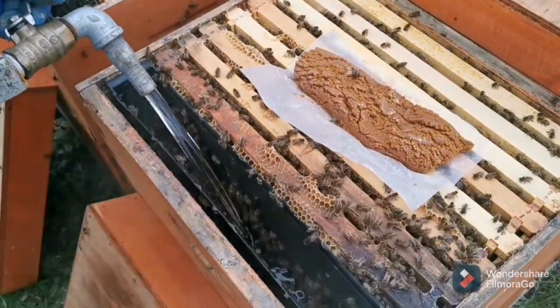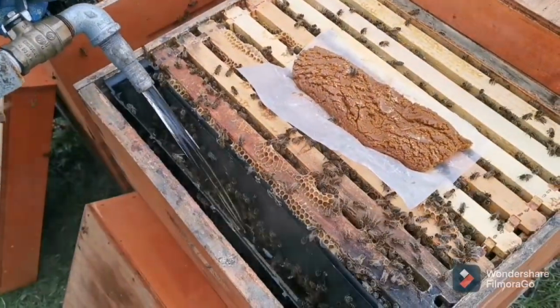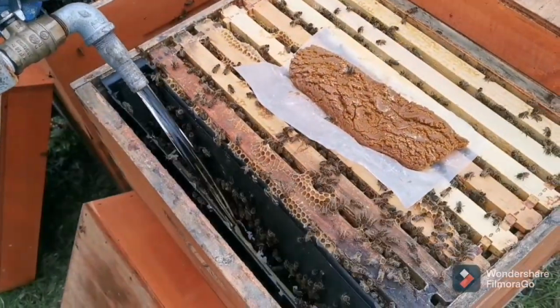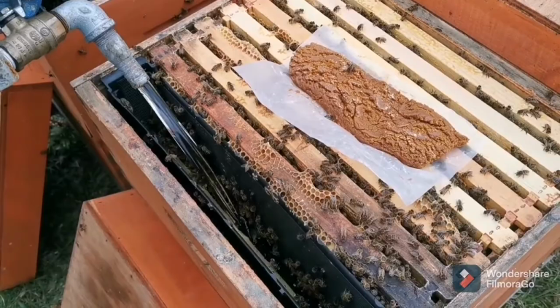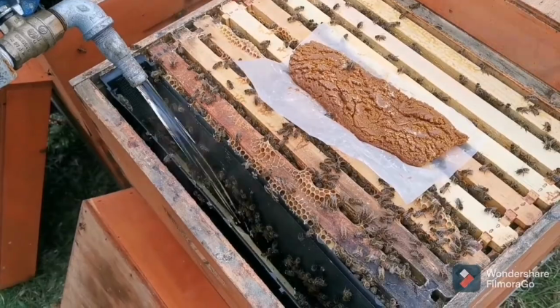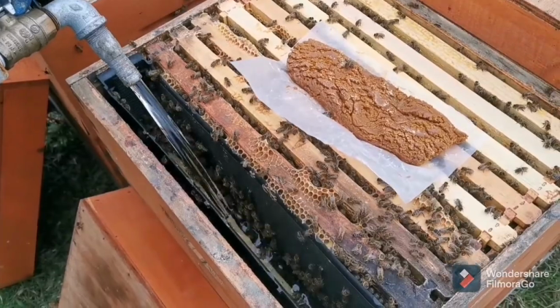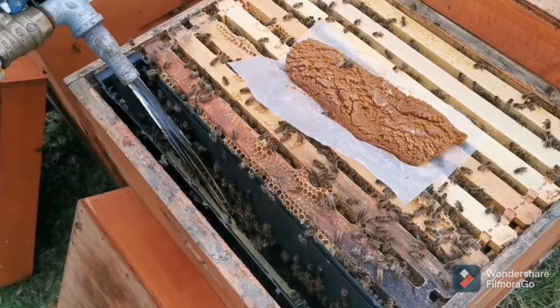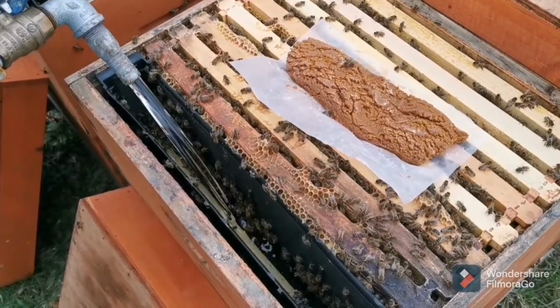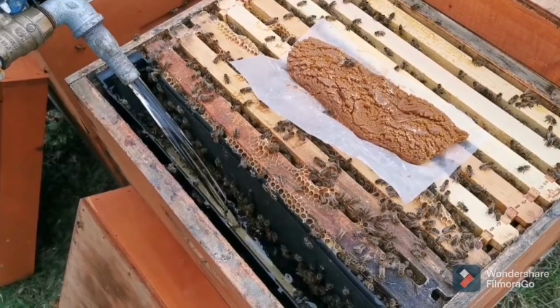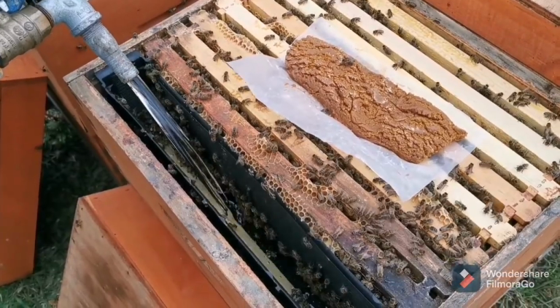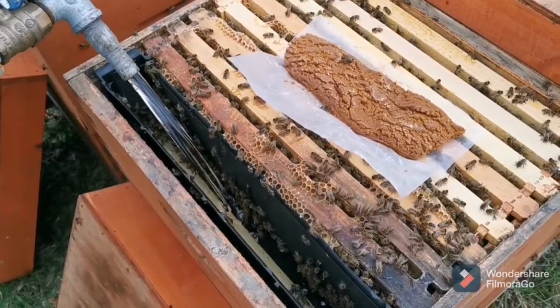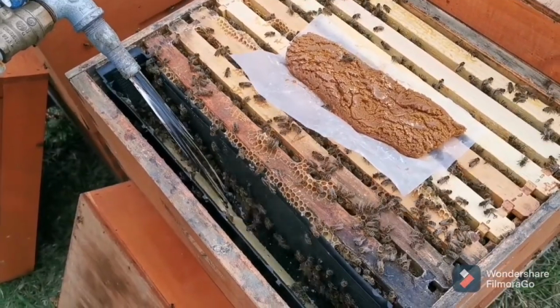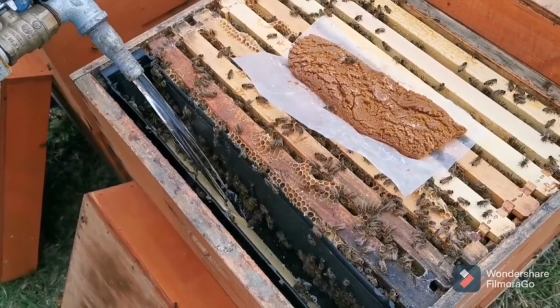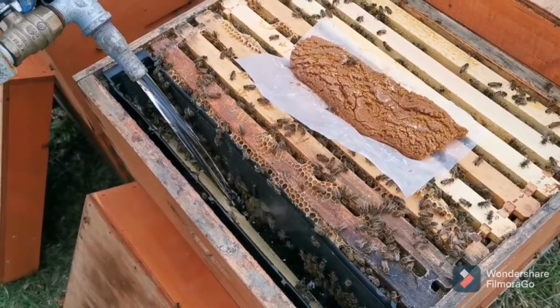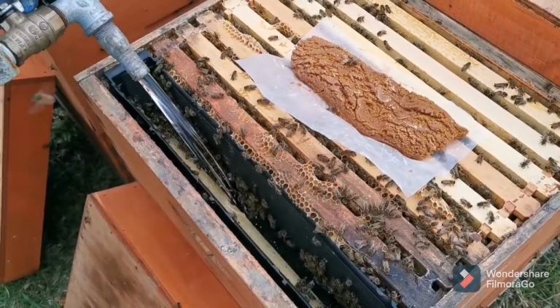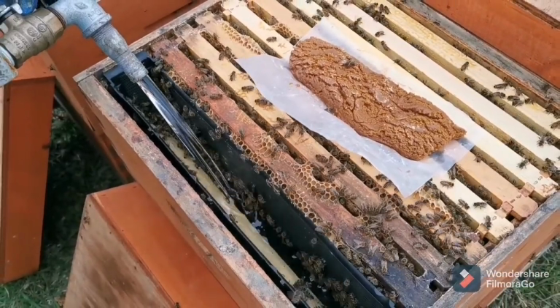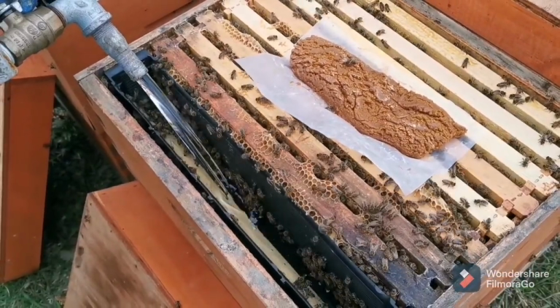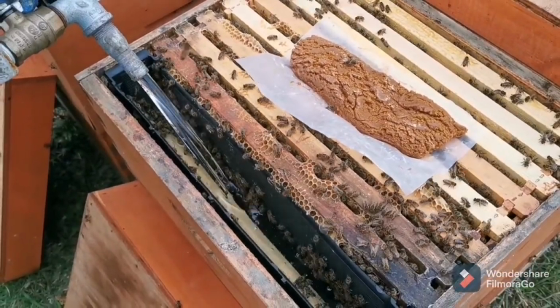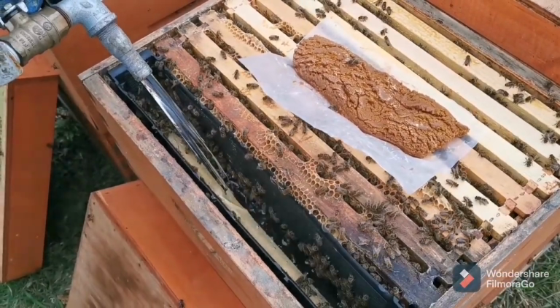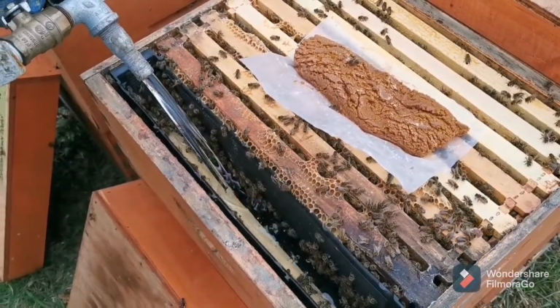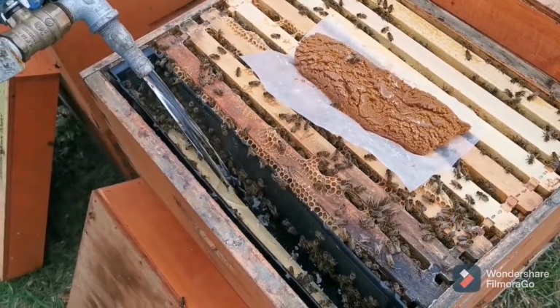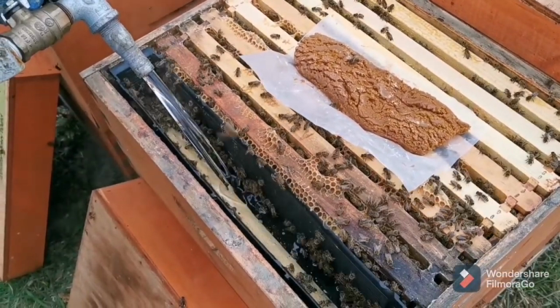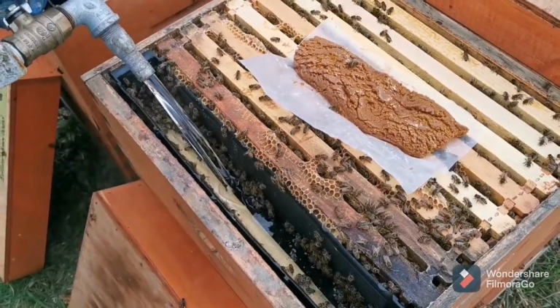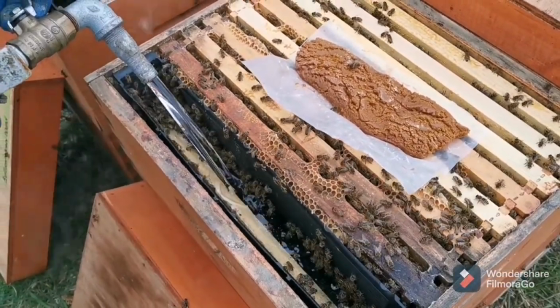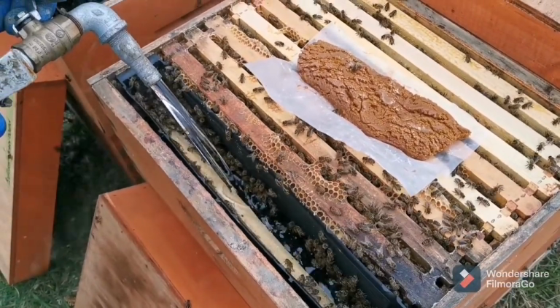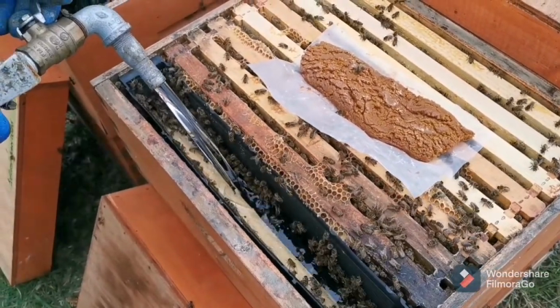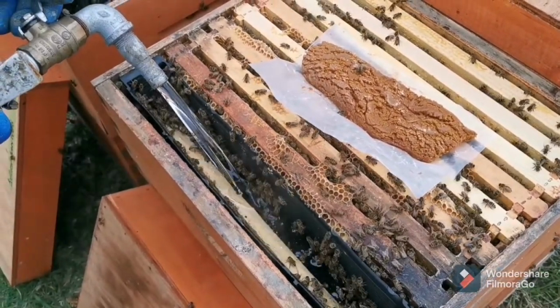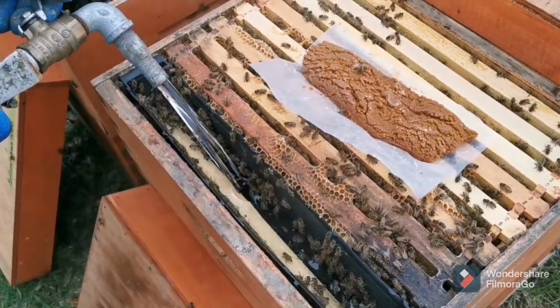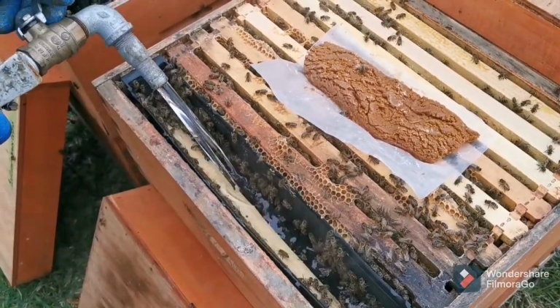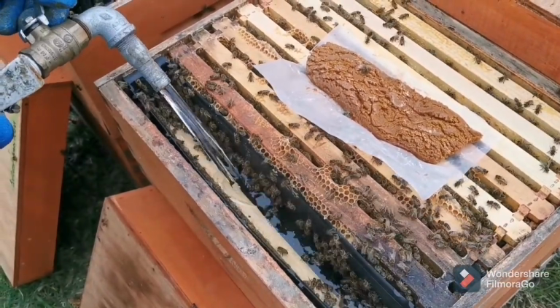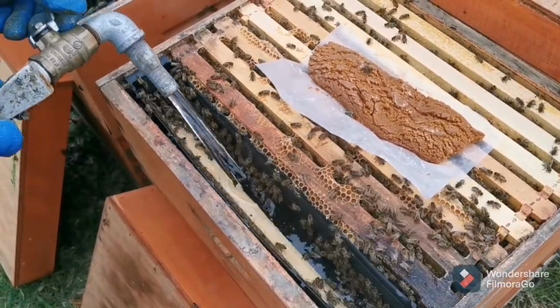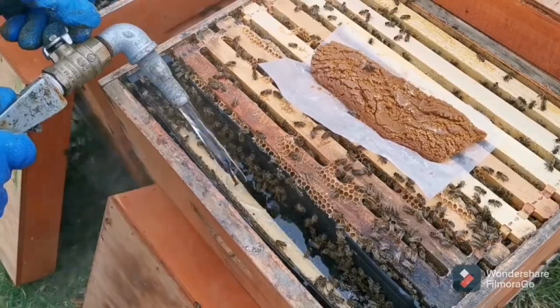We have a stick down in our inner feeder — it floats up, and that's what the bees come up on, so they aren't drowning in our feeders.